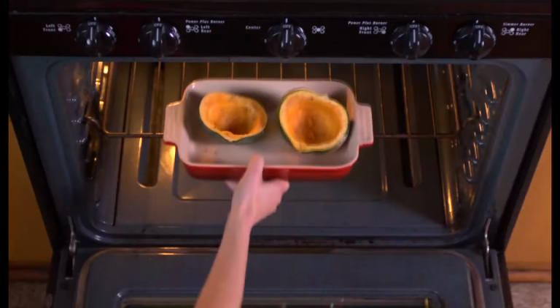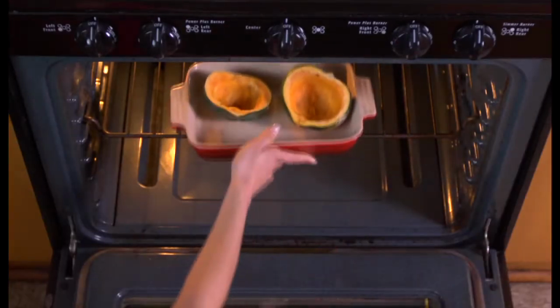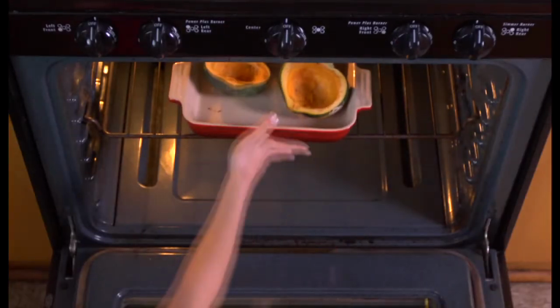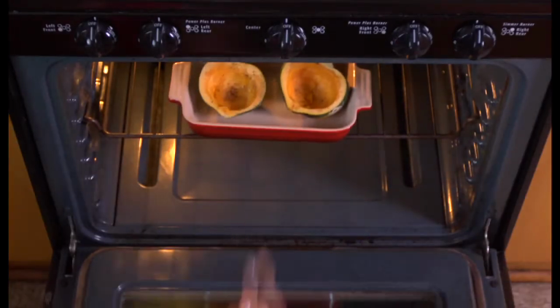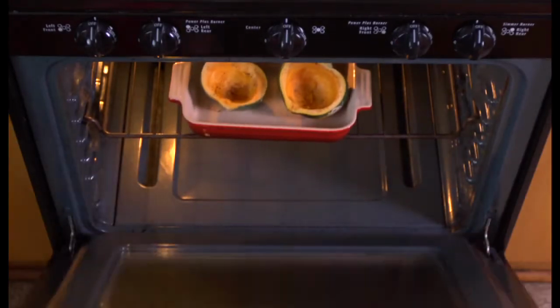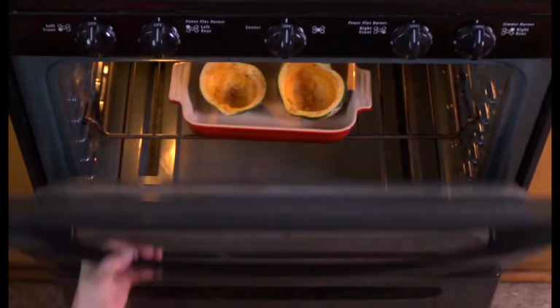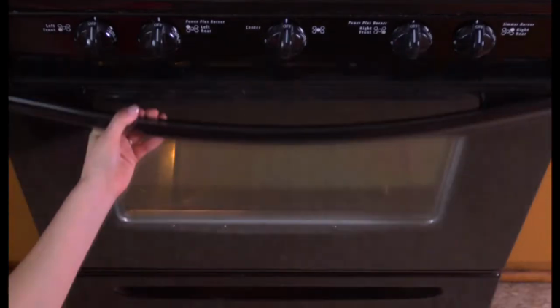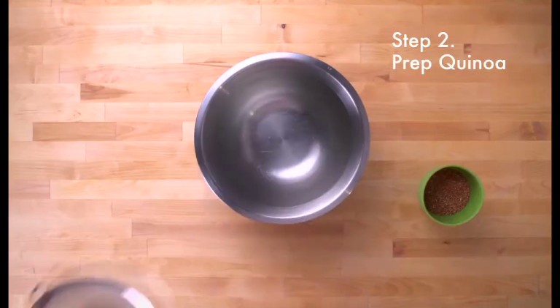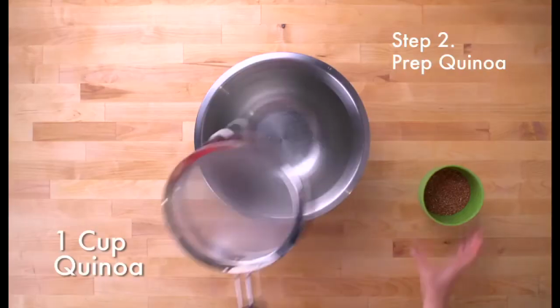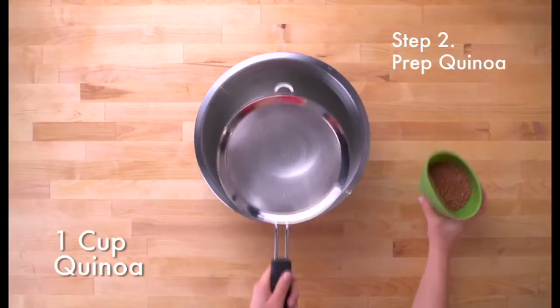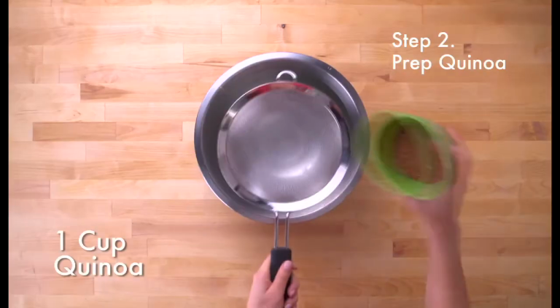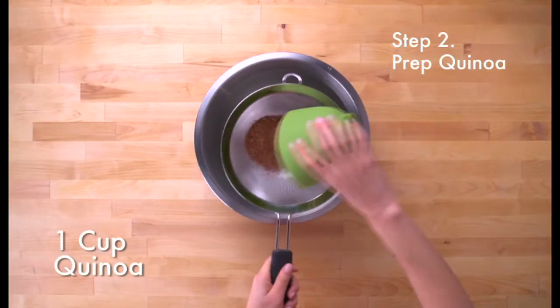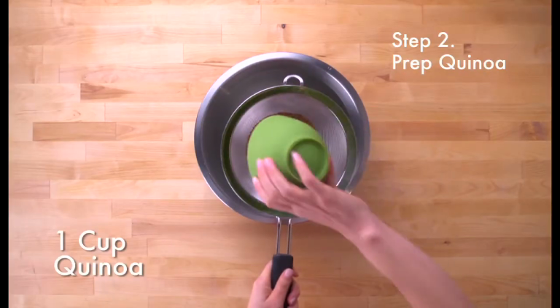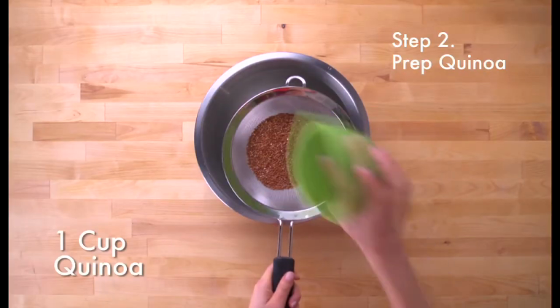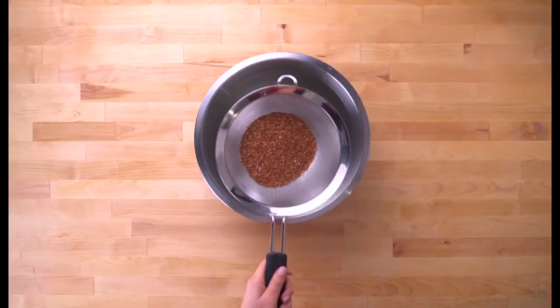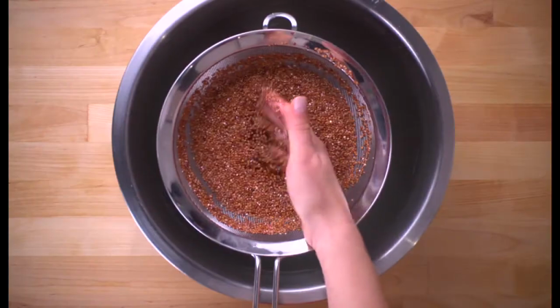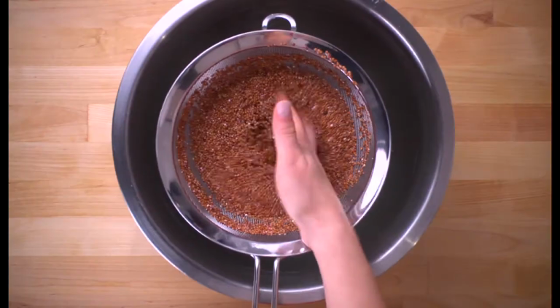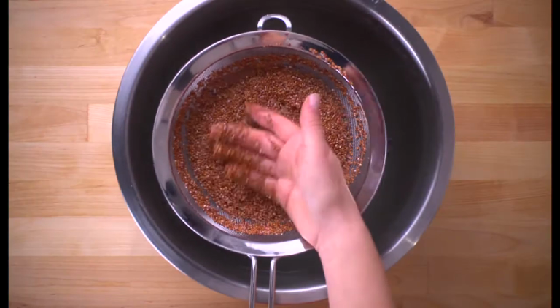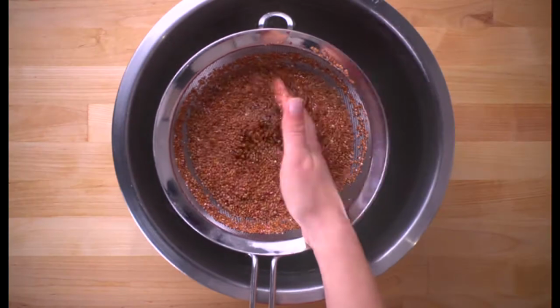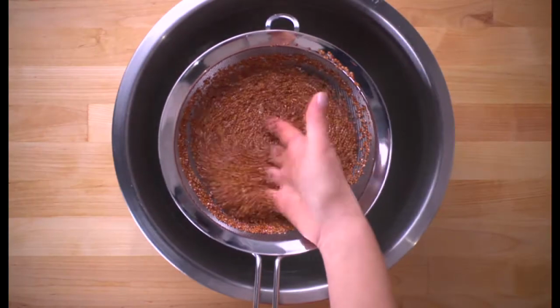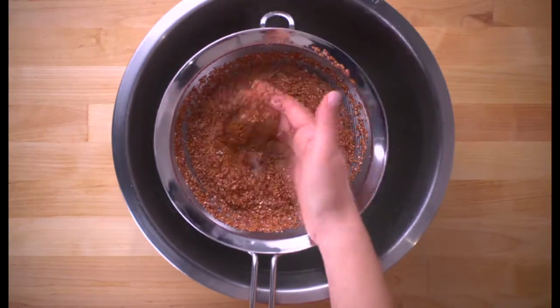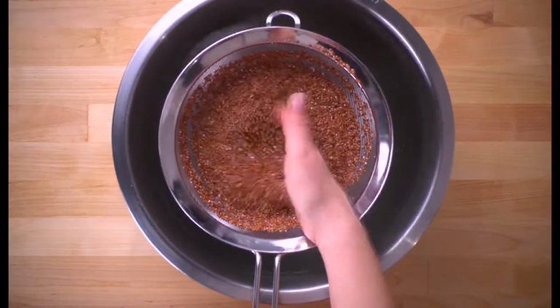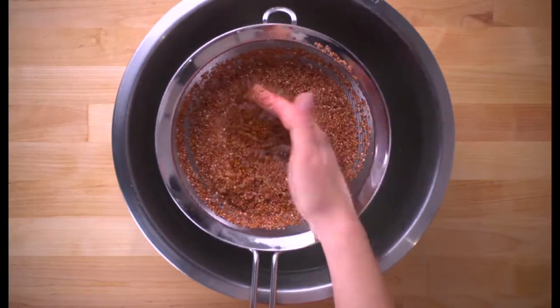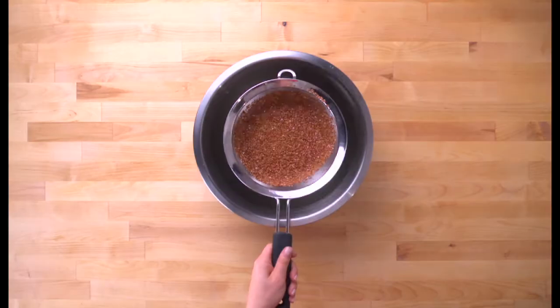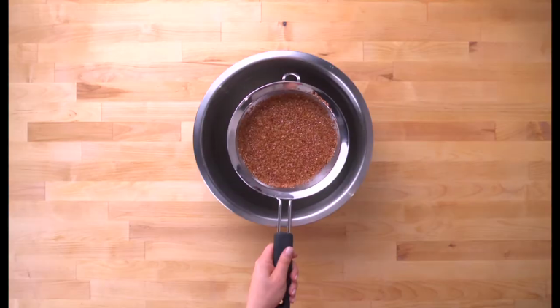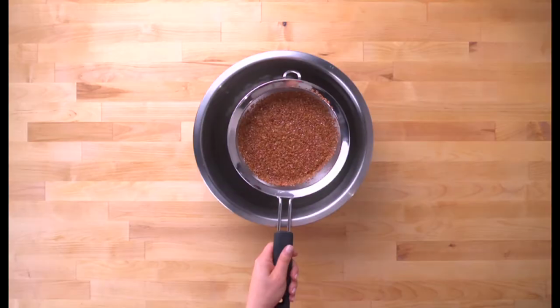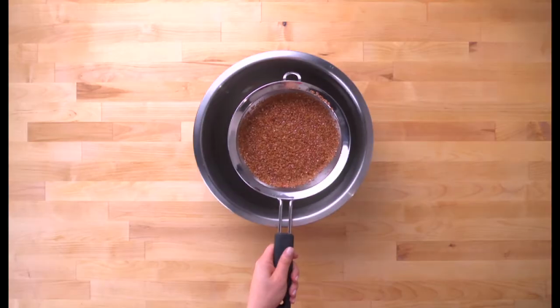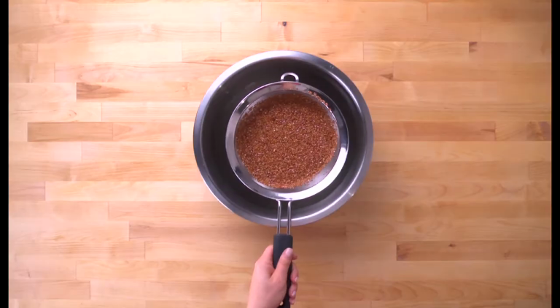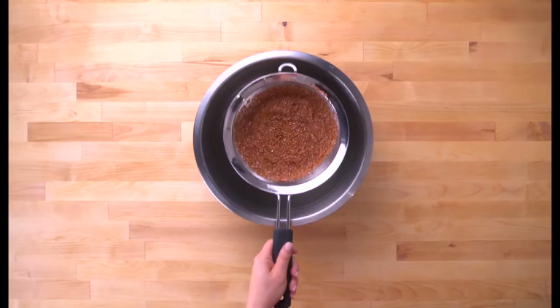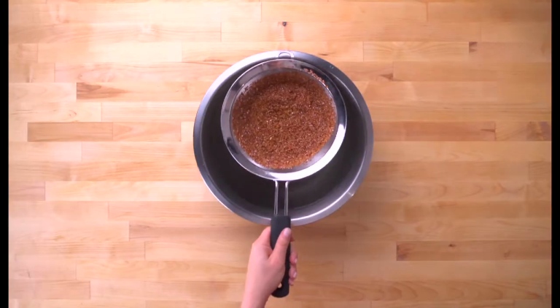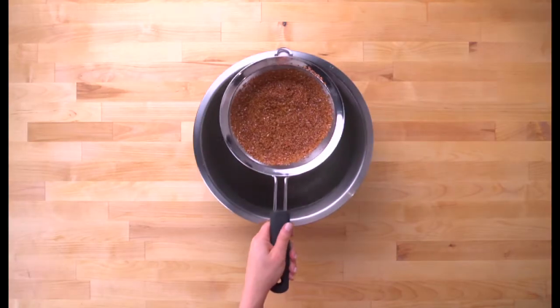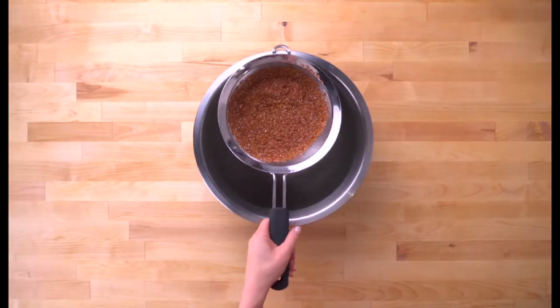While the squash is baking, prepare the stuffing. Start with red quinoa, a nutty, flavorful grain. You always want to rinse it first.